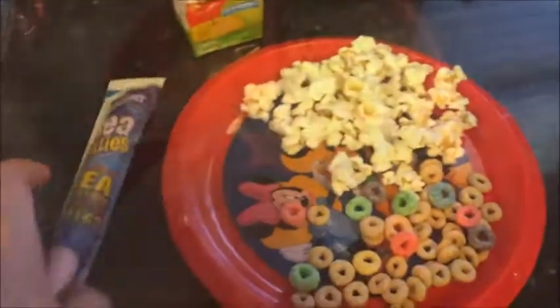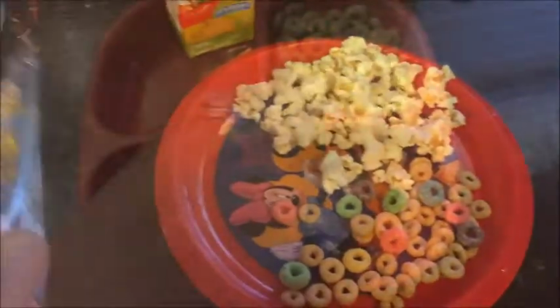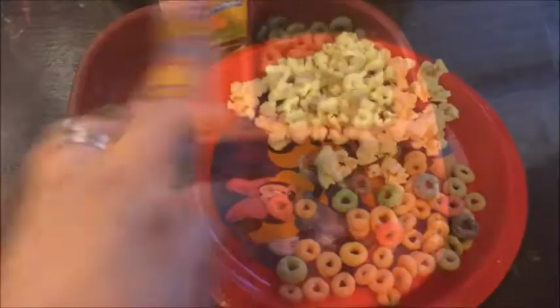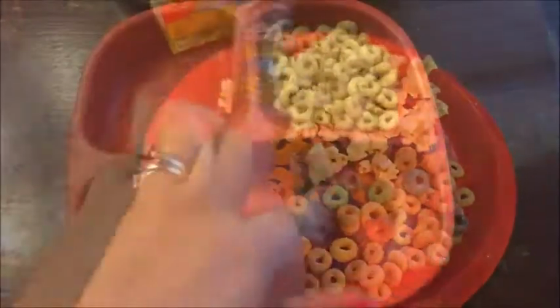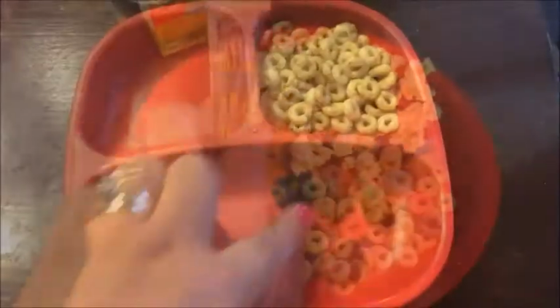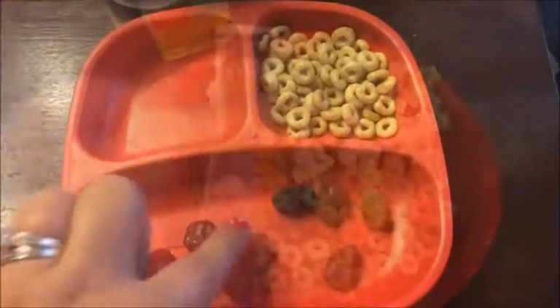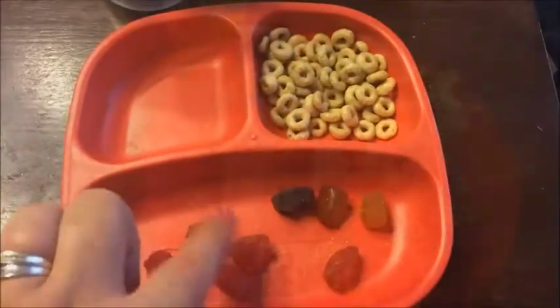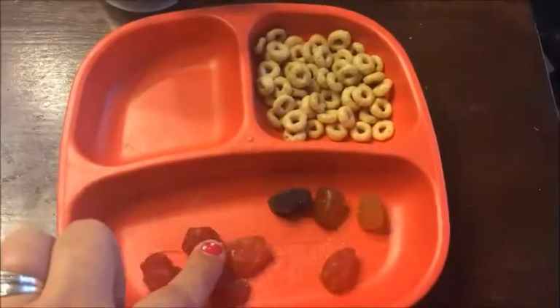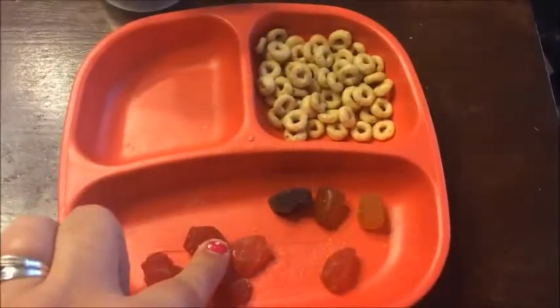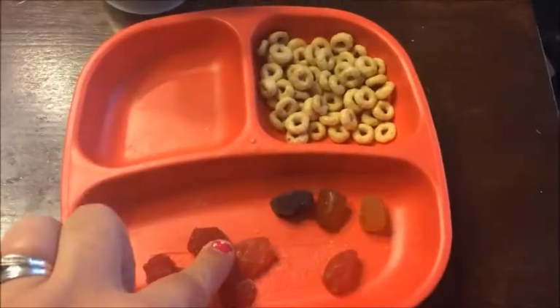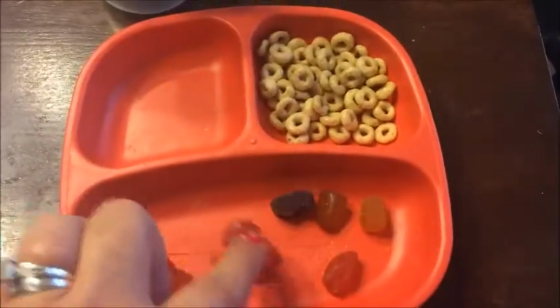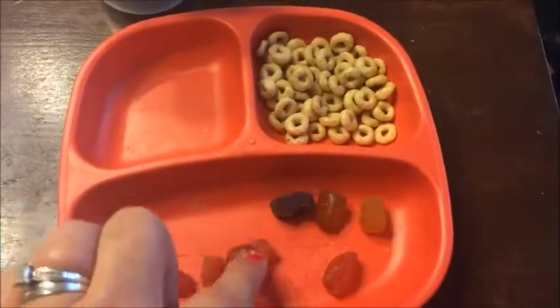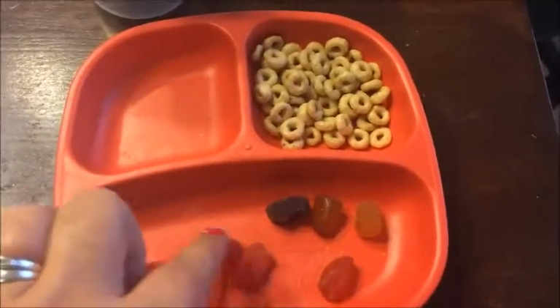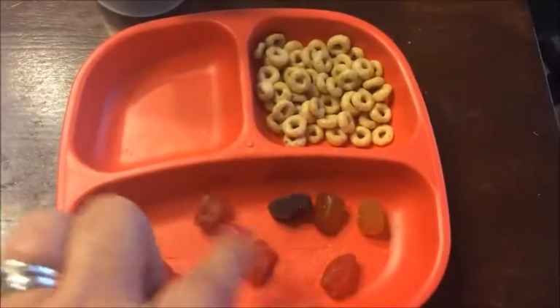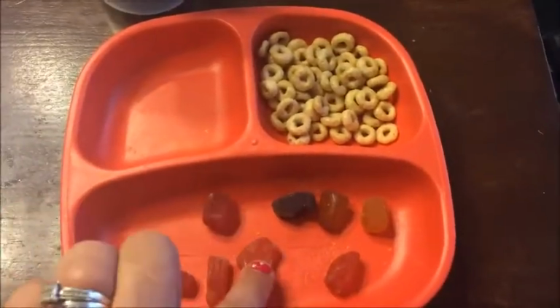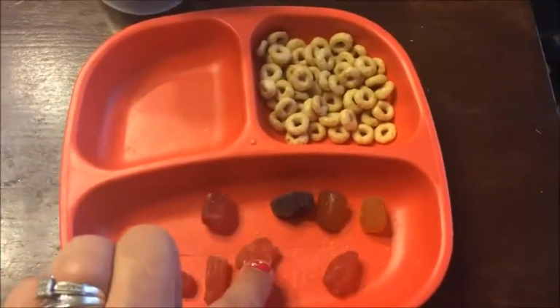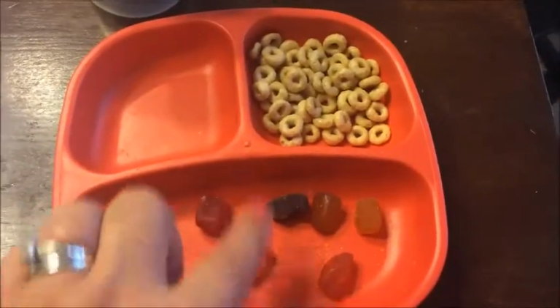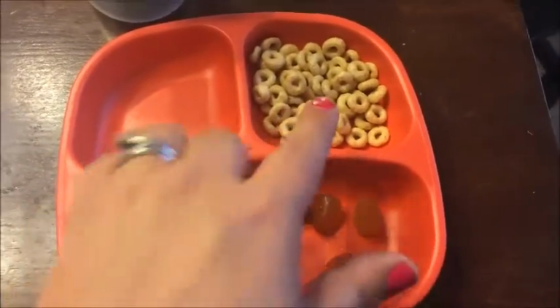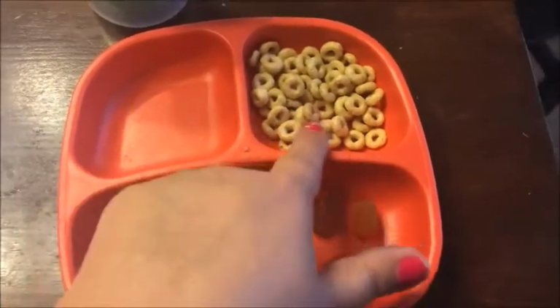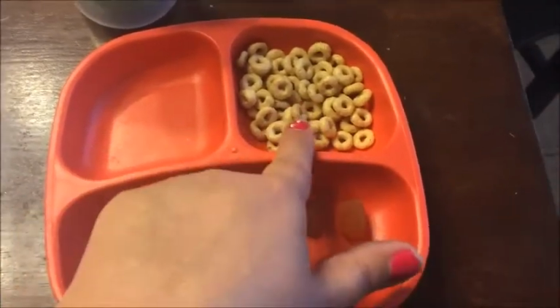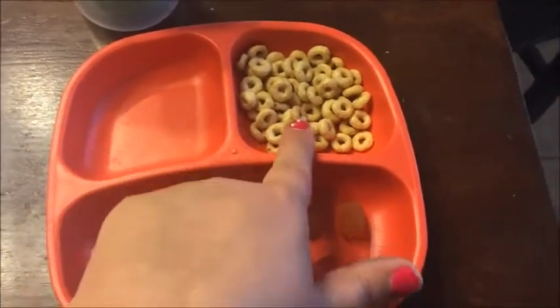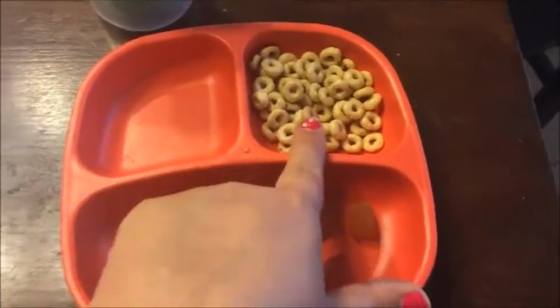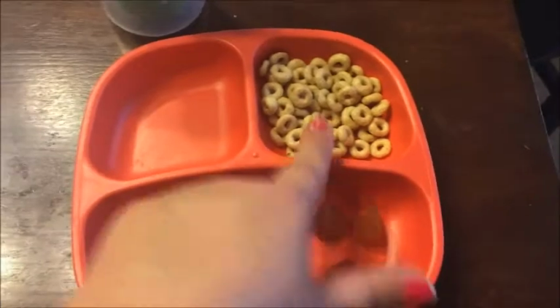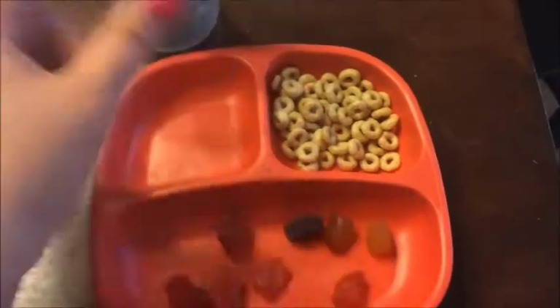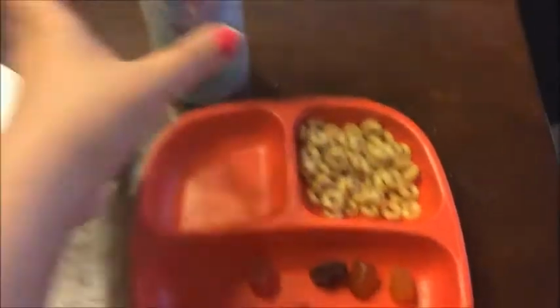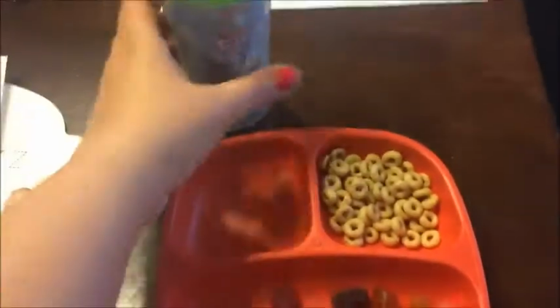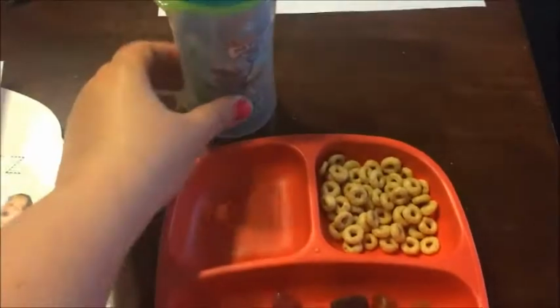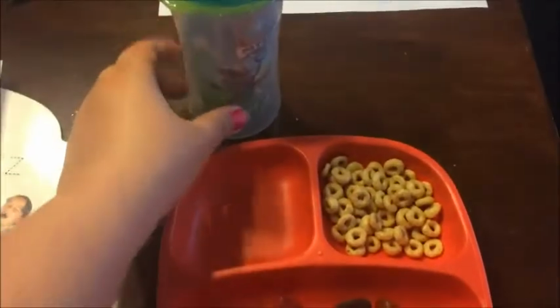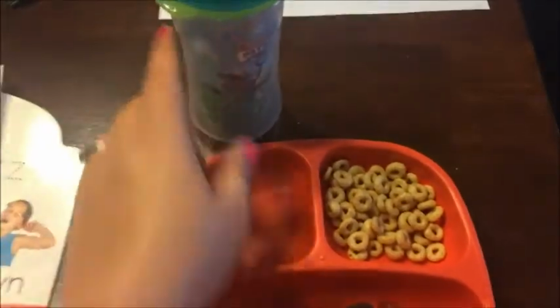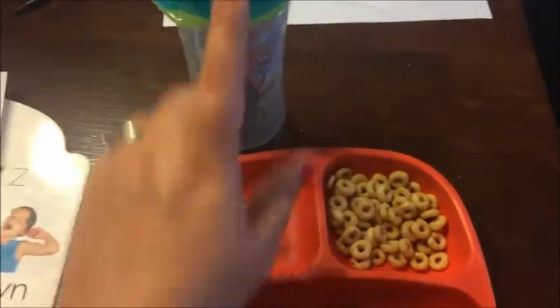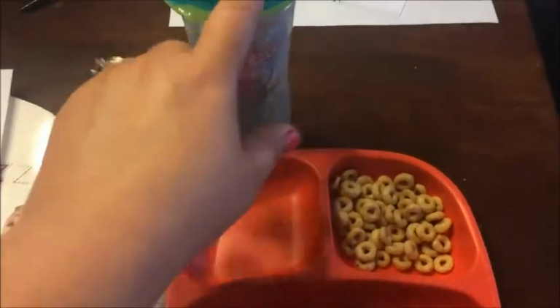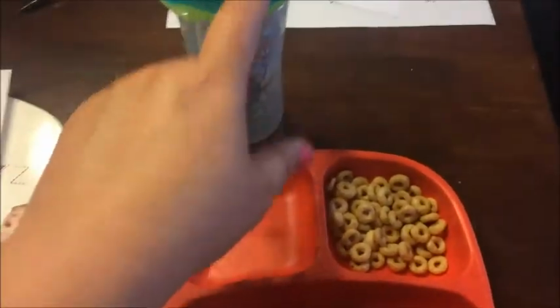For today's snack, he is having a package of fruit snacks, honey nut cereals, and some water.